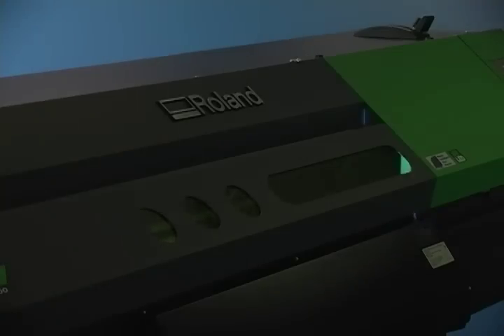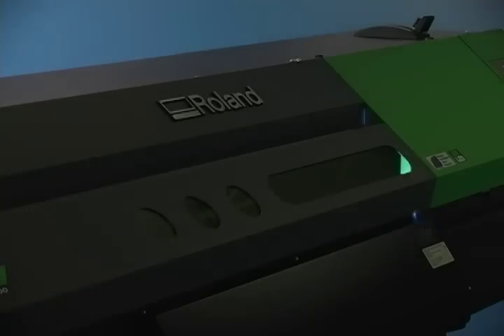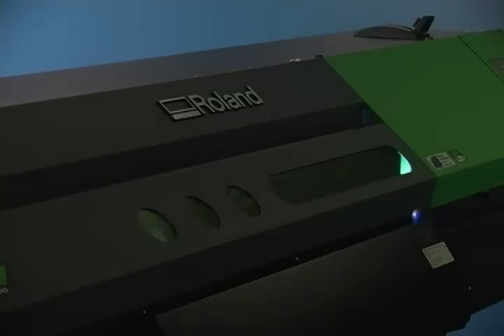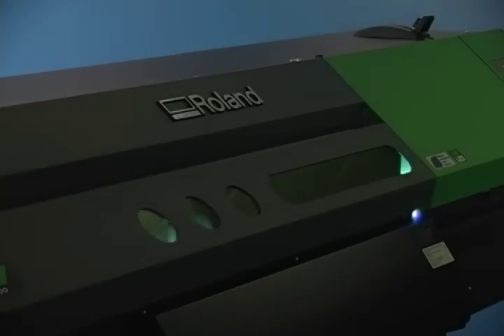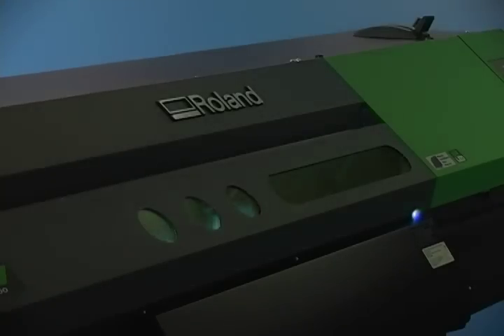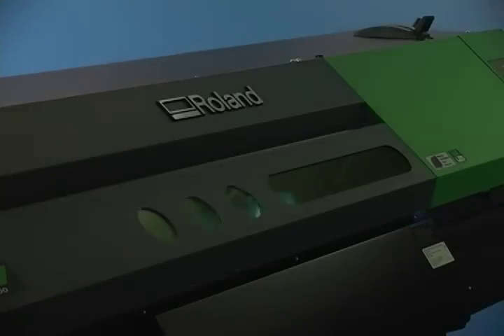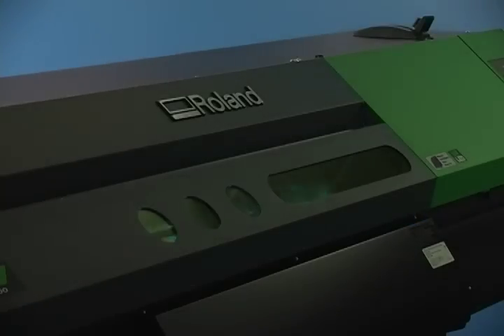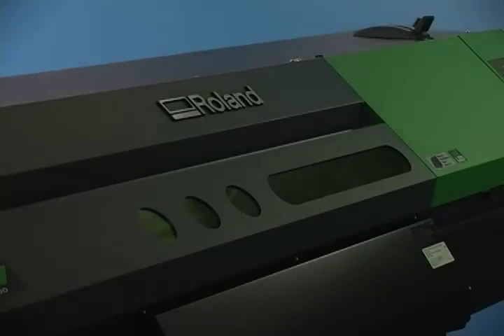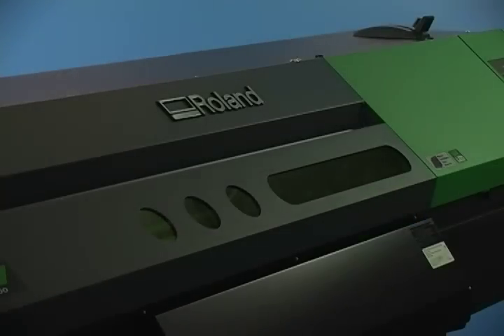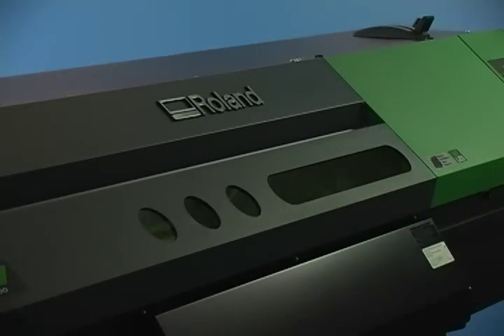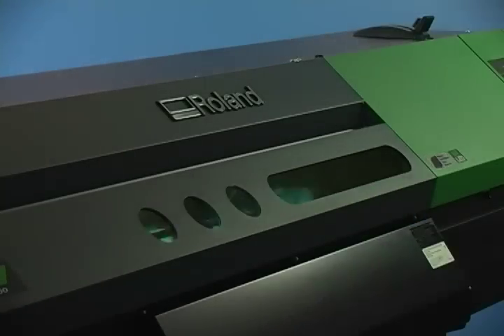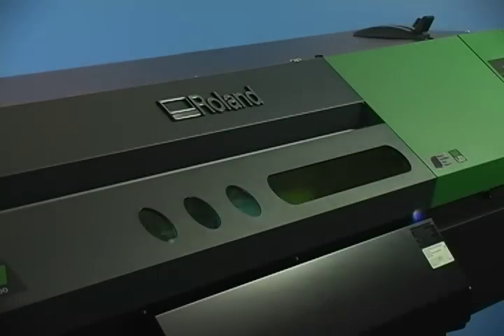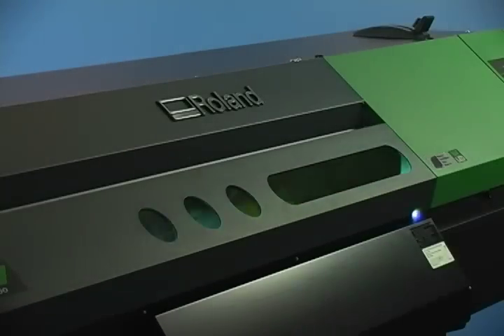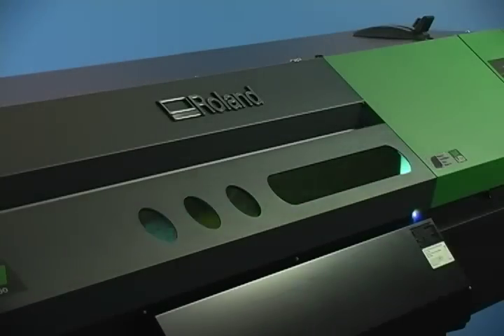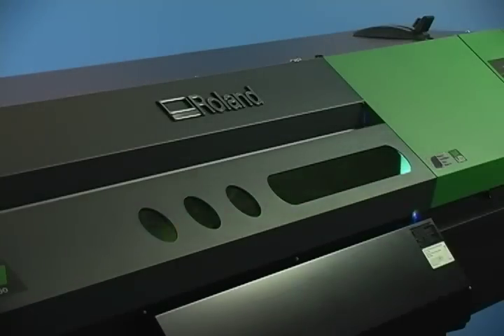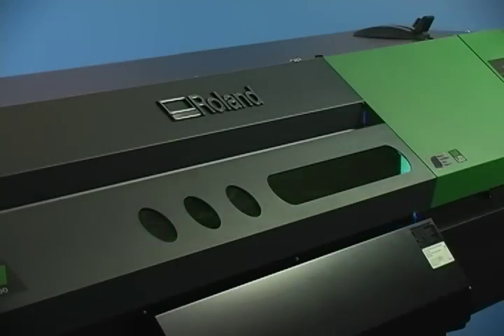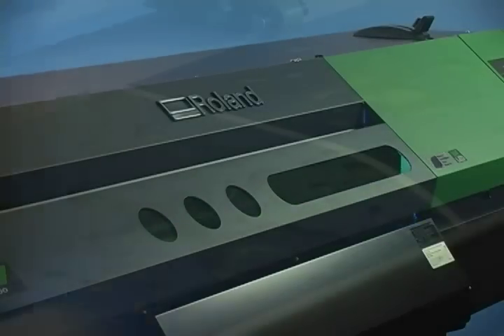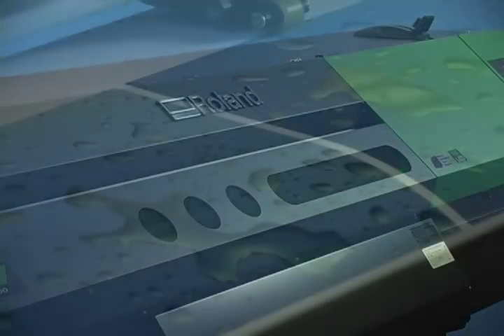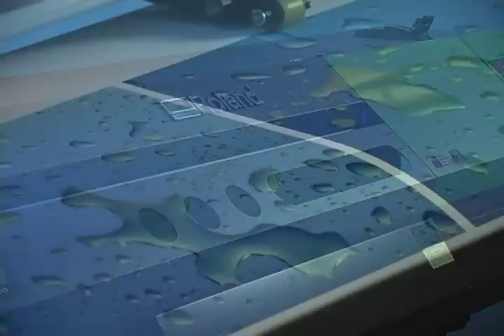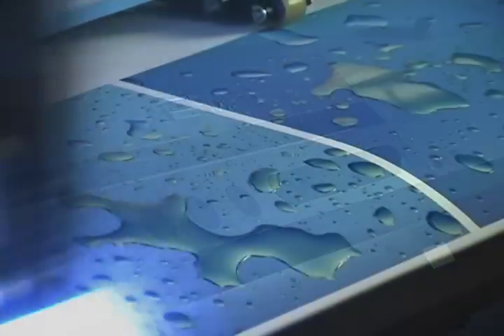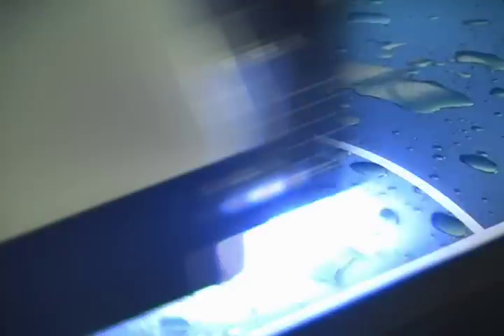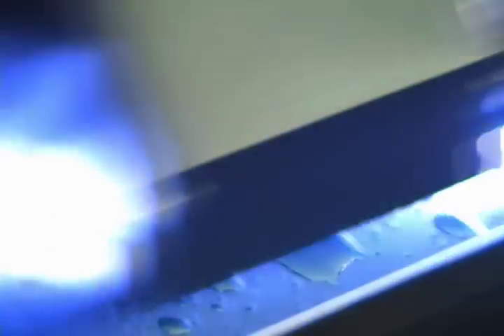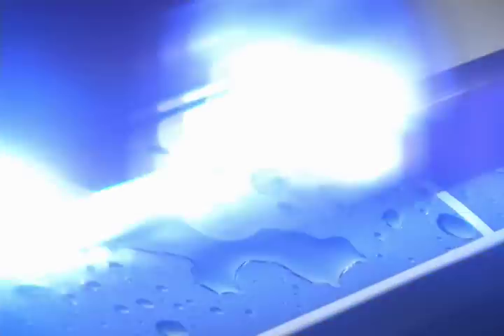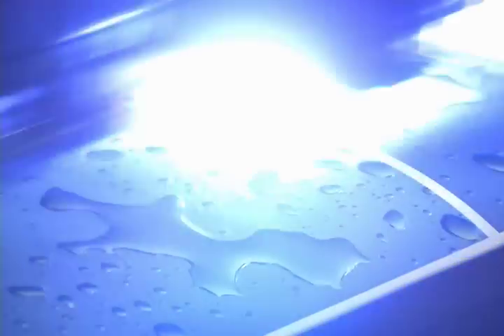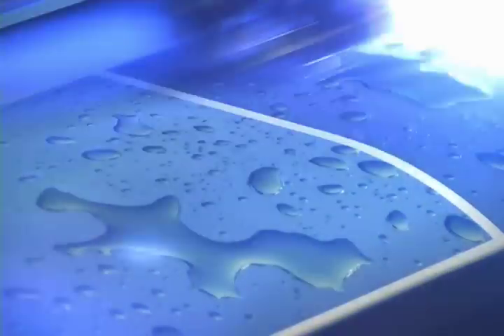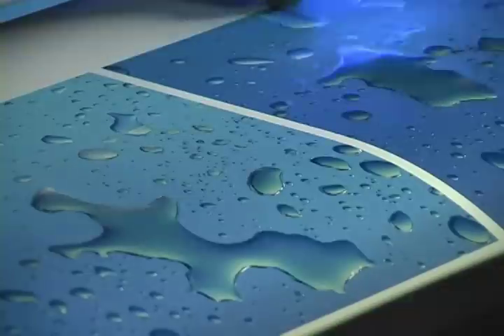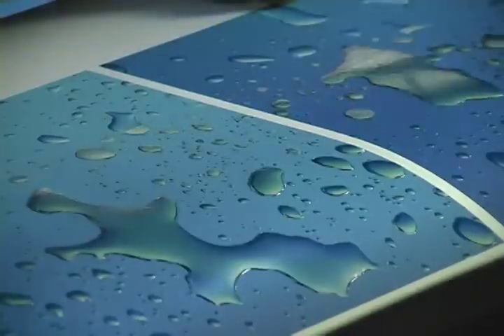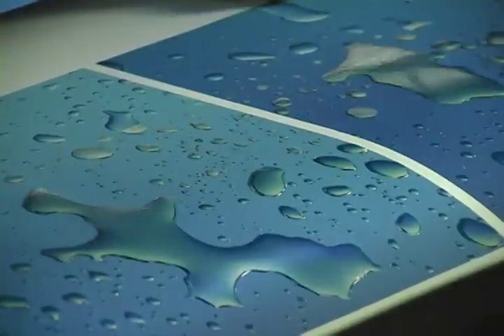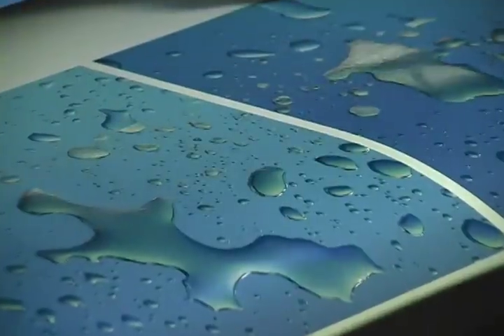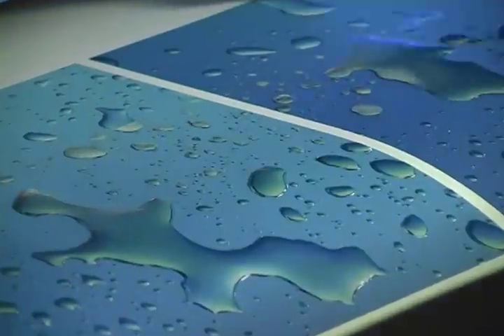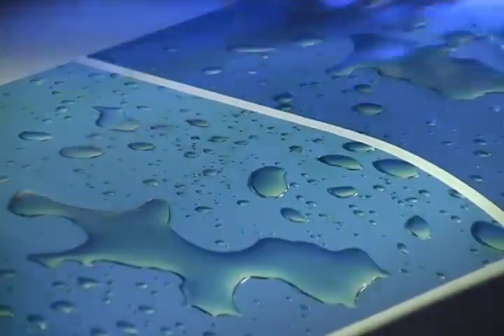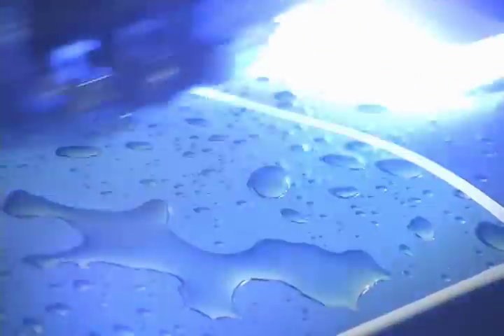Innovation has arrived. Introducing the Versa UV, the world's first UV printer cutter.